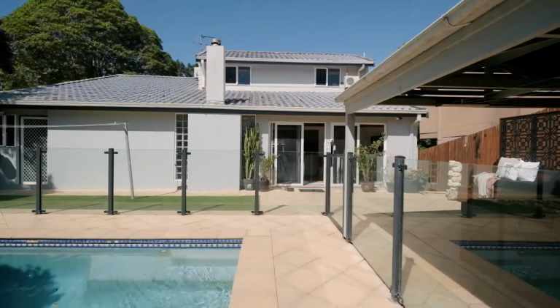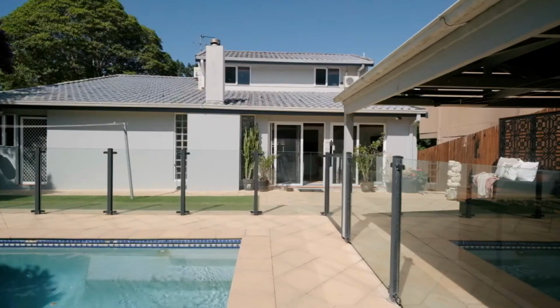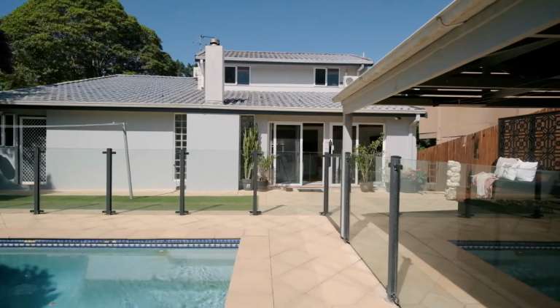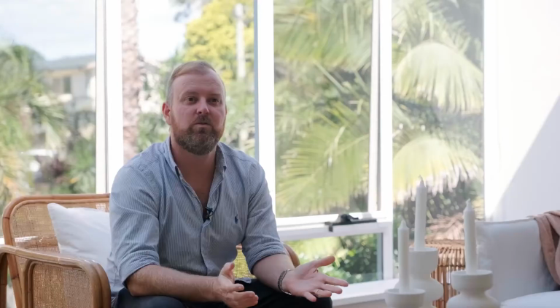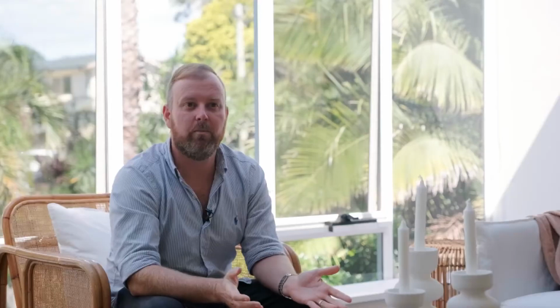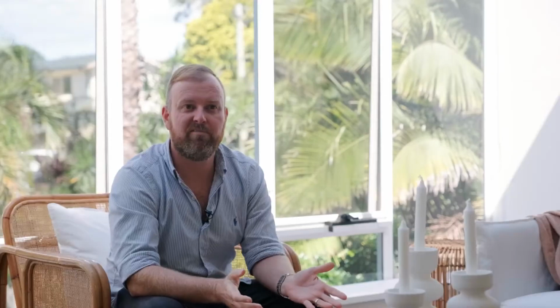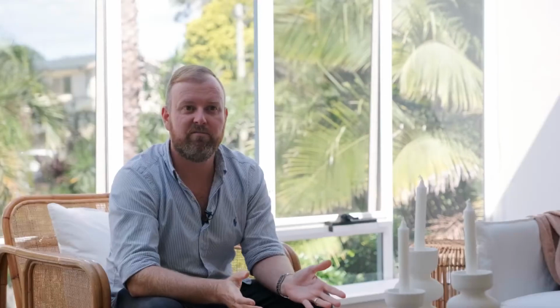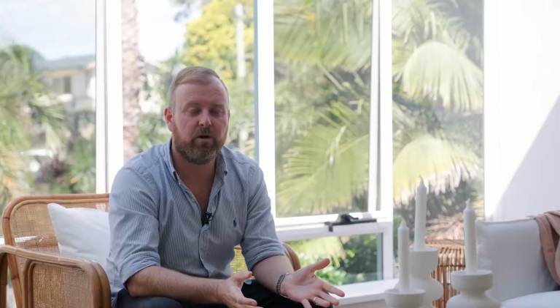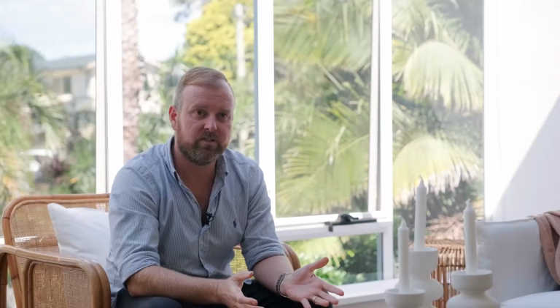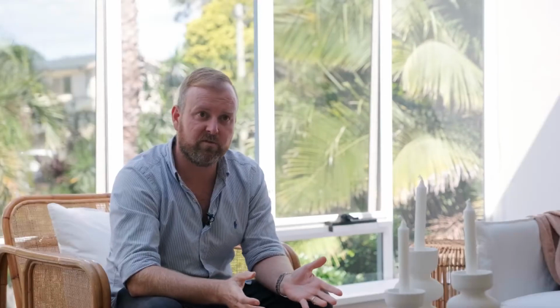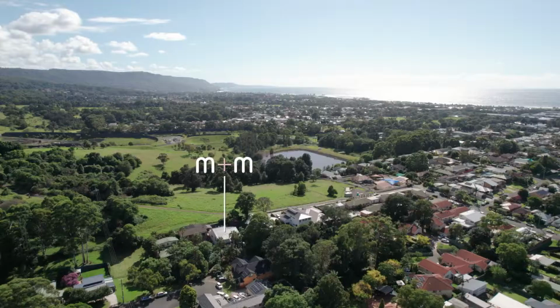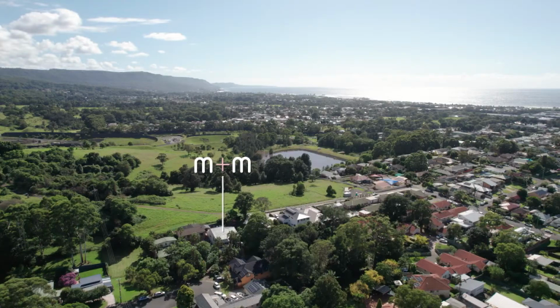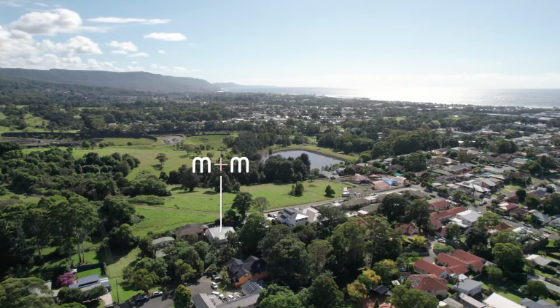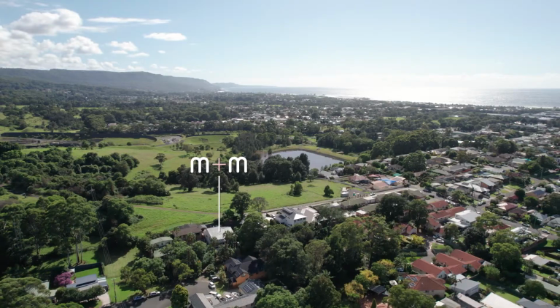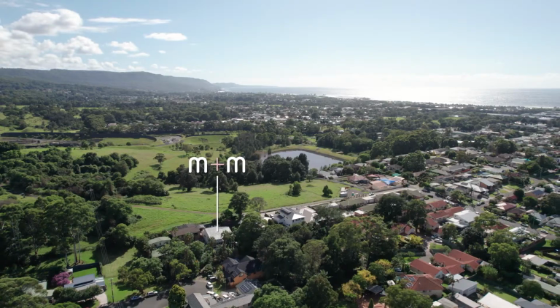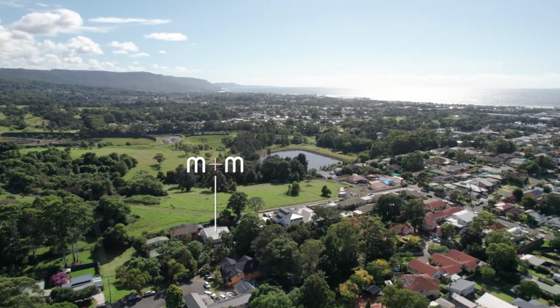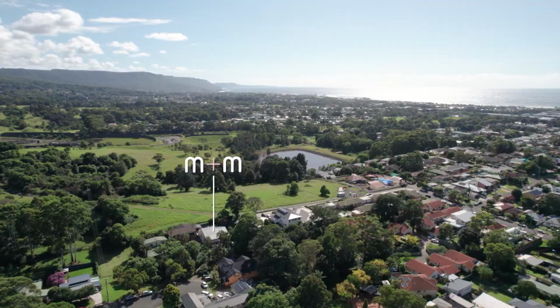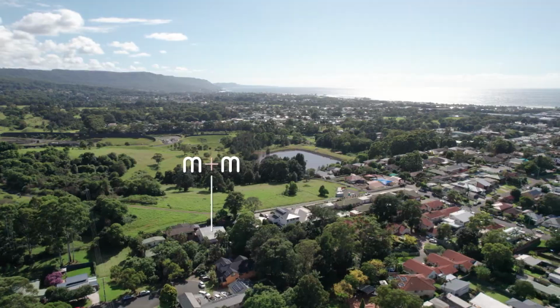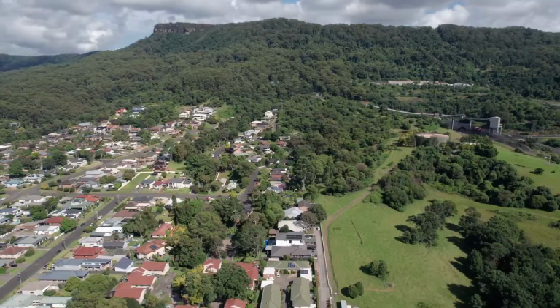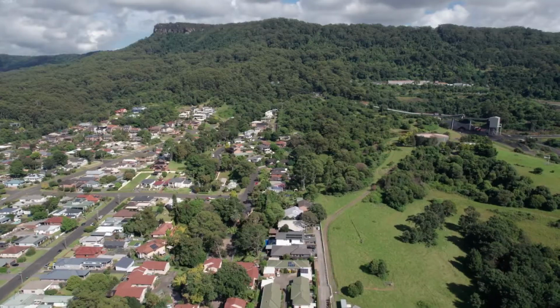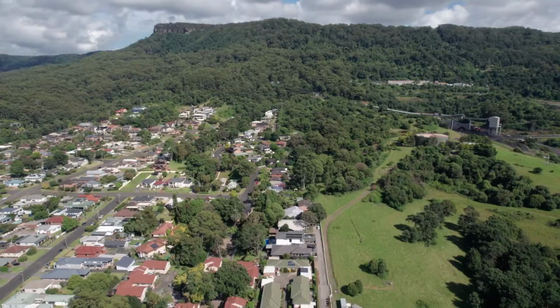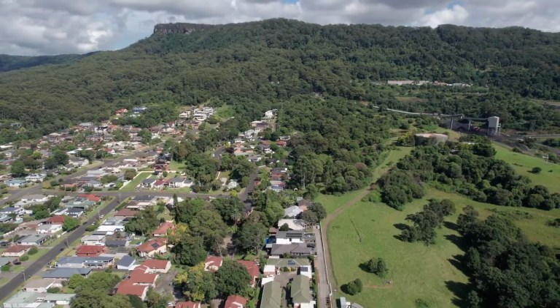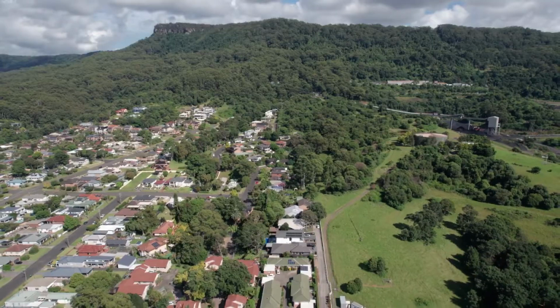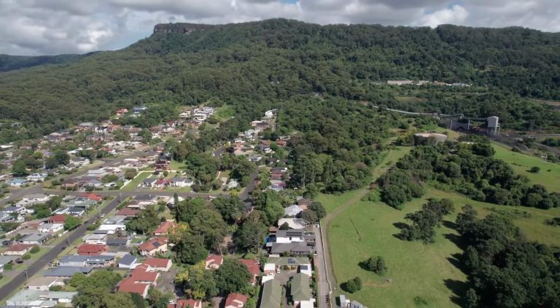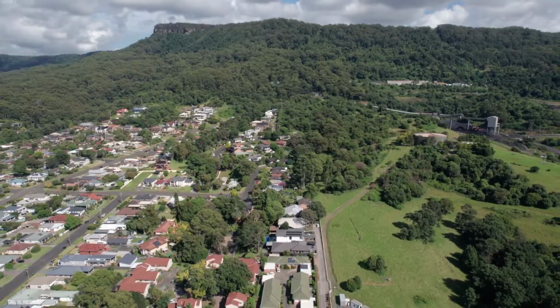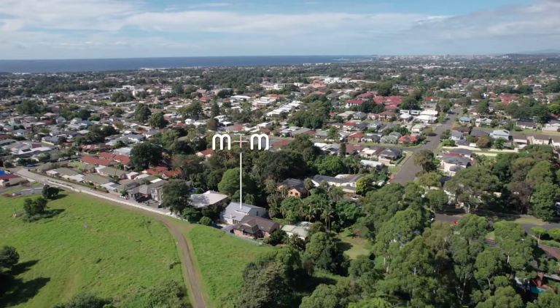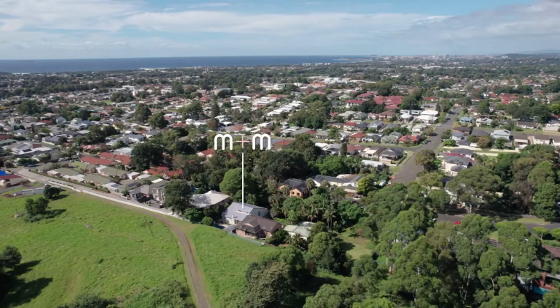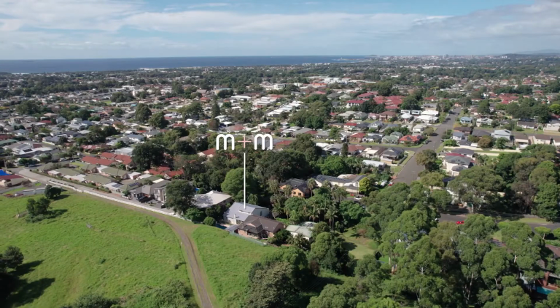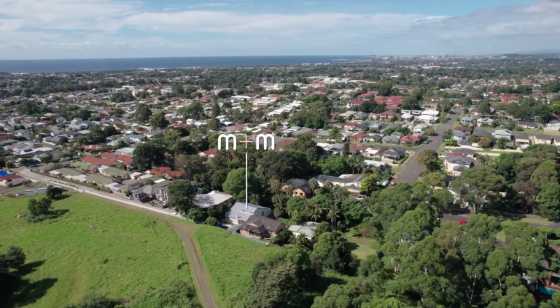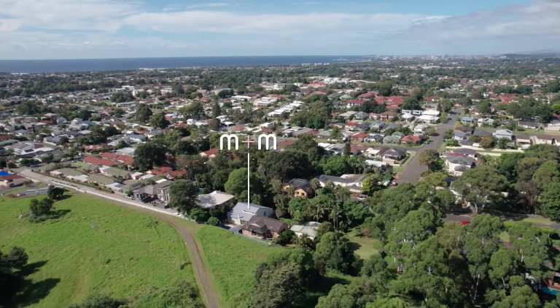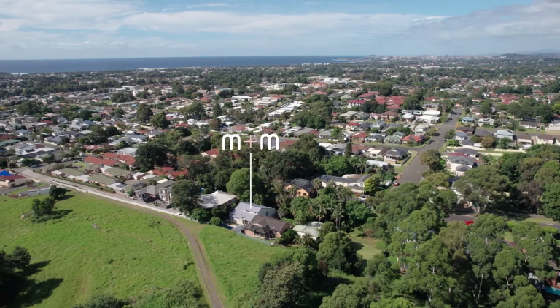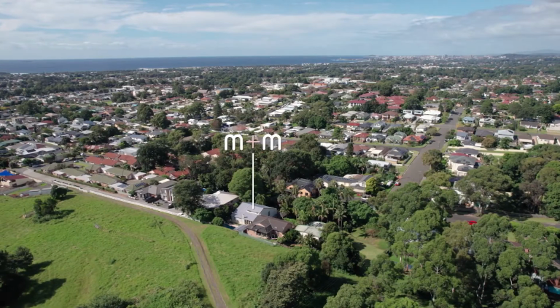This is one of my favorite pockets of Corrimal. It's really quiet, it's leafy, yet it's still convenient to everything.